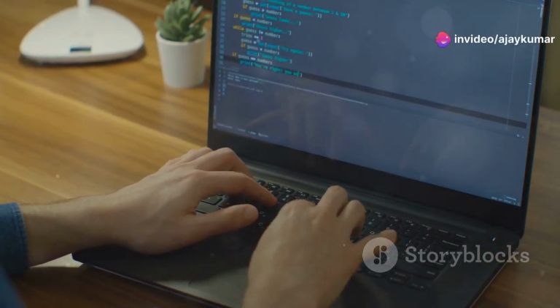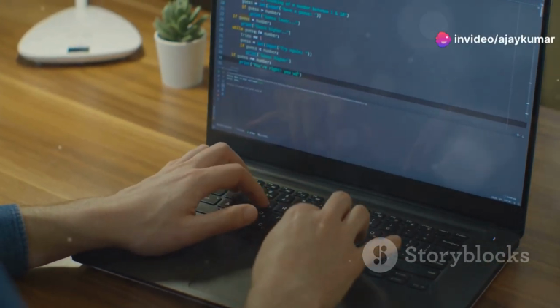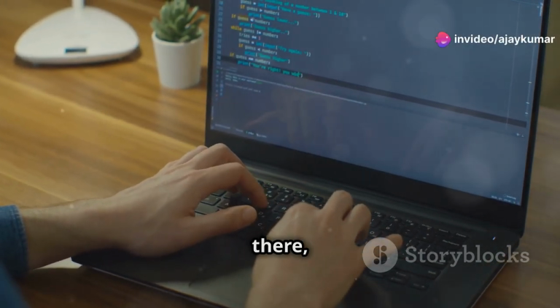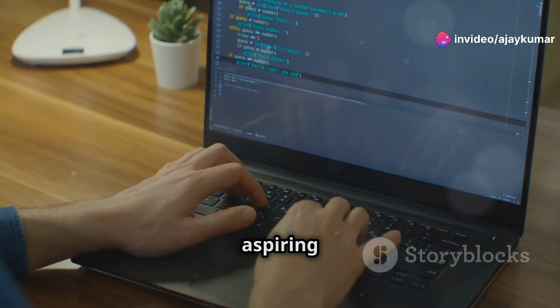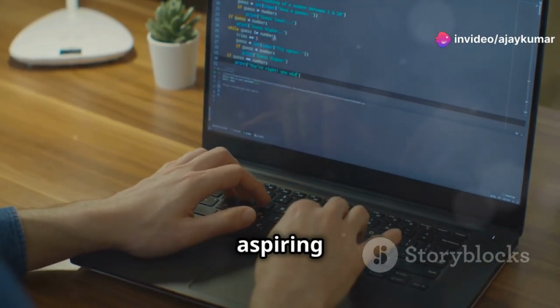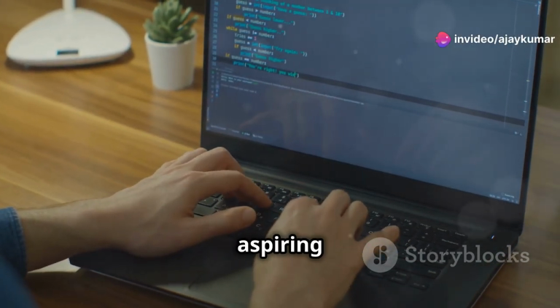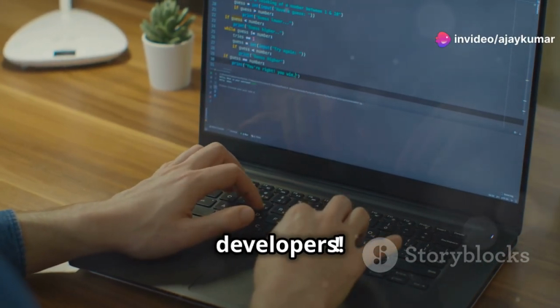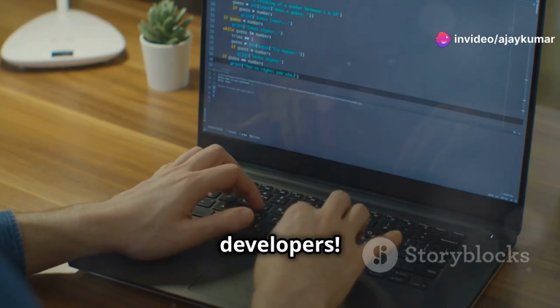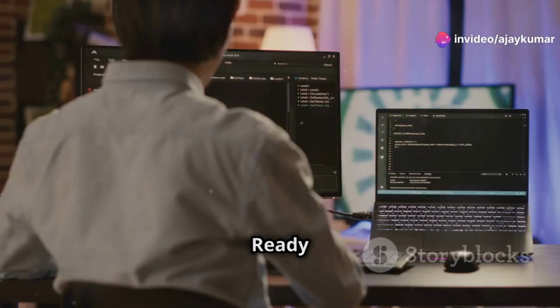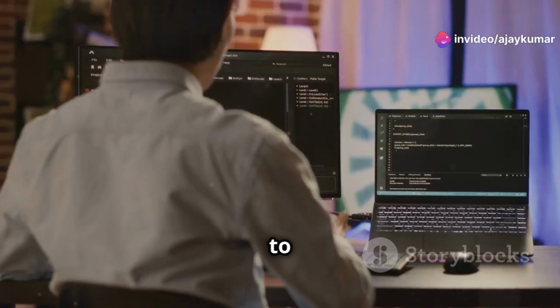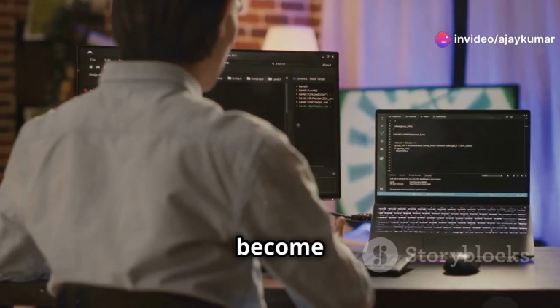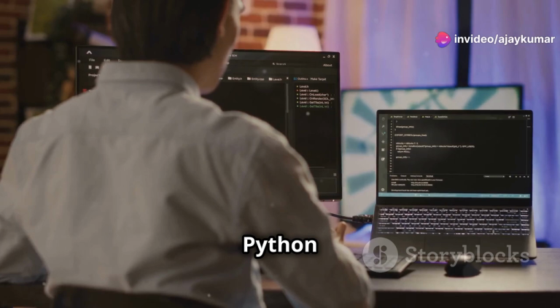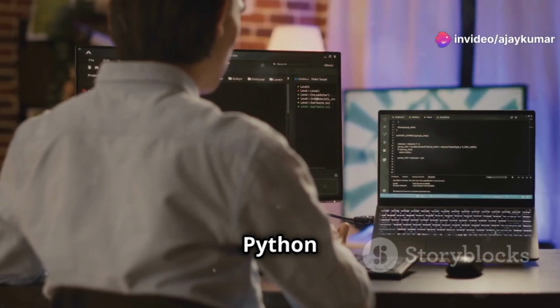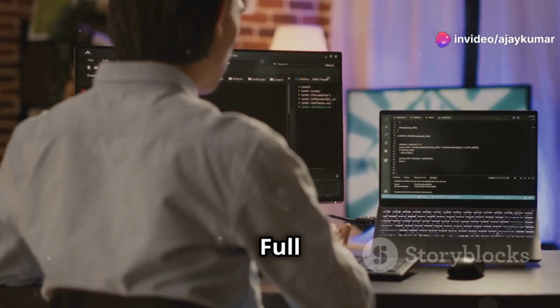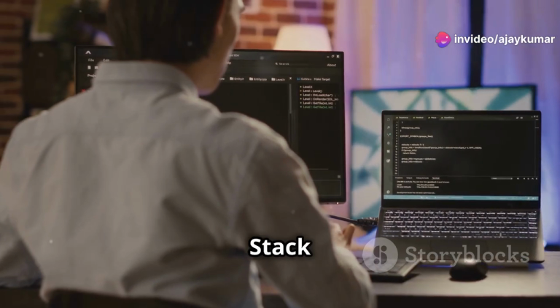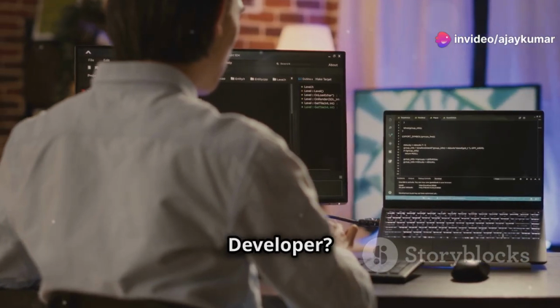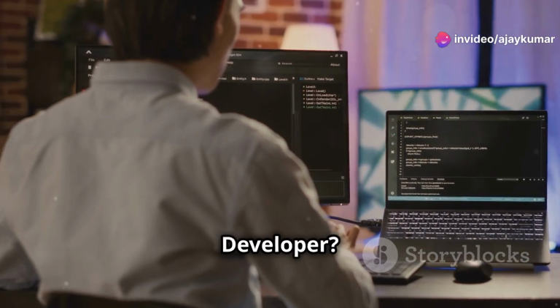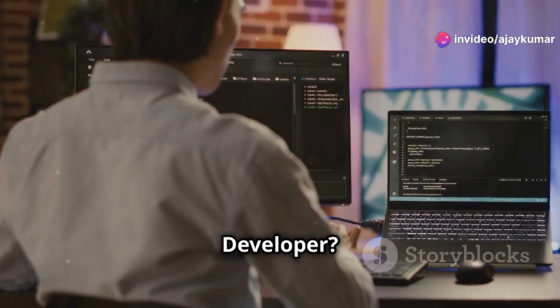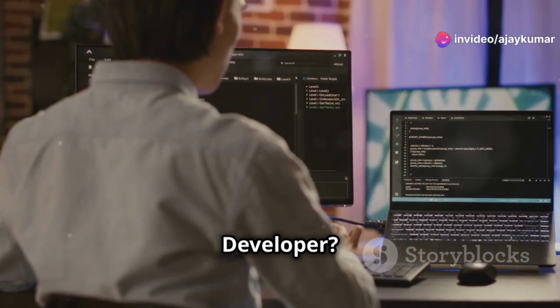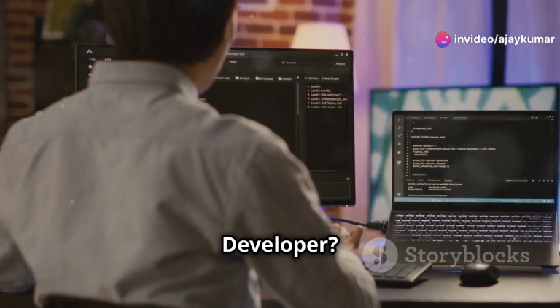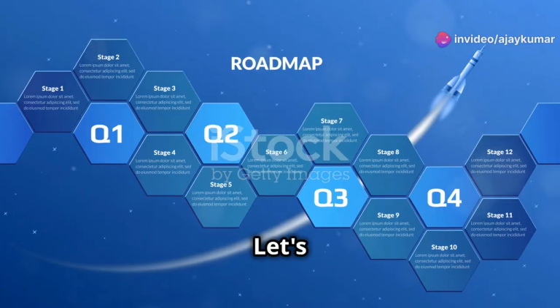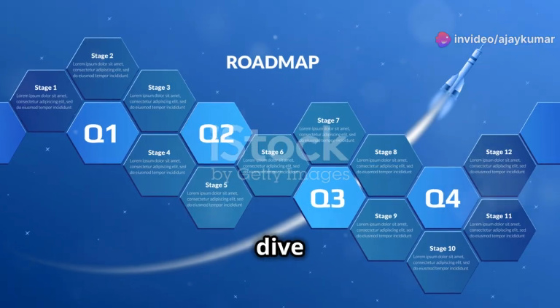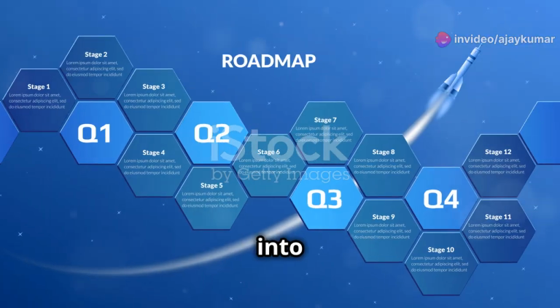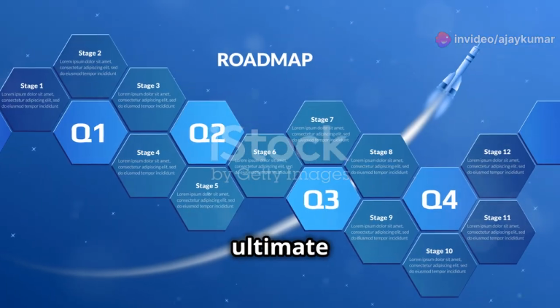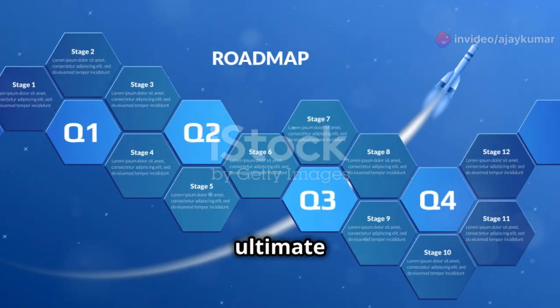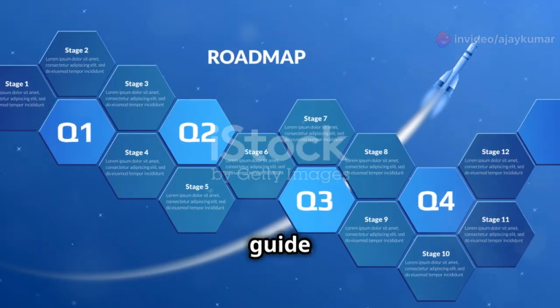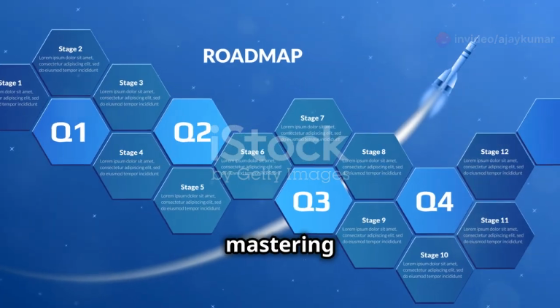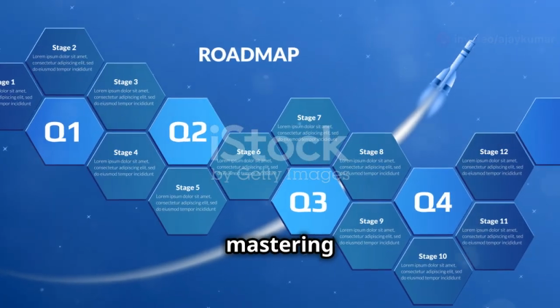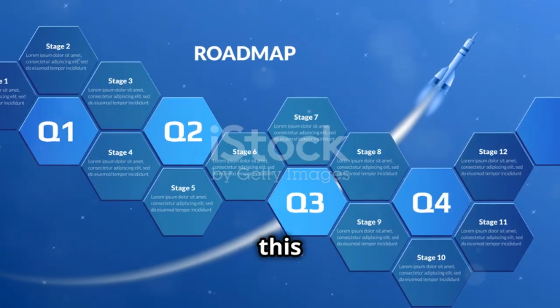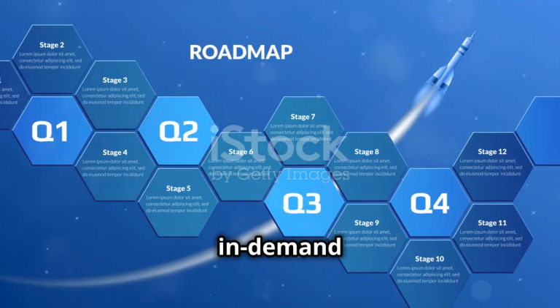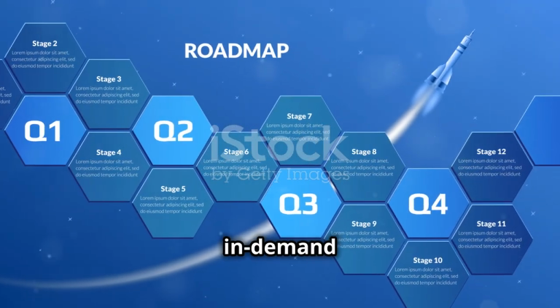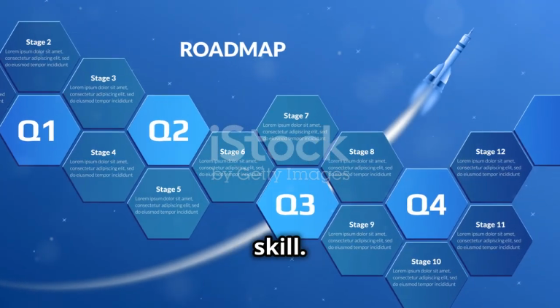Hey there, aspiring developers. Ready to become a Python full-stack developer? Let's dive into the ultimate guide to mastering this in-demand skill.